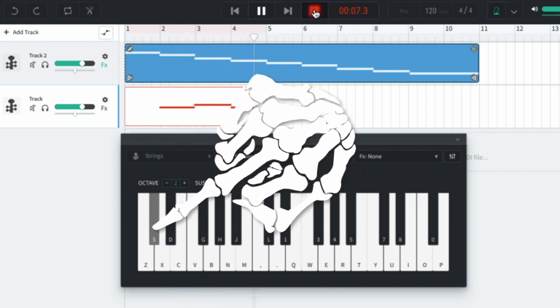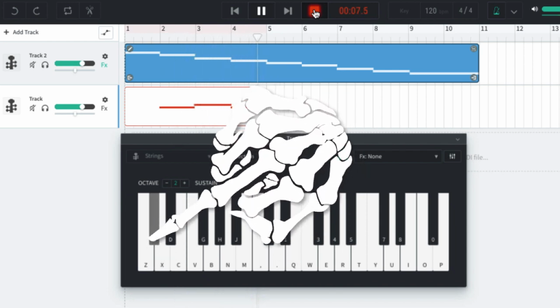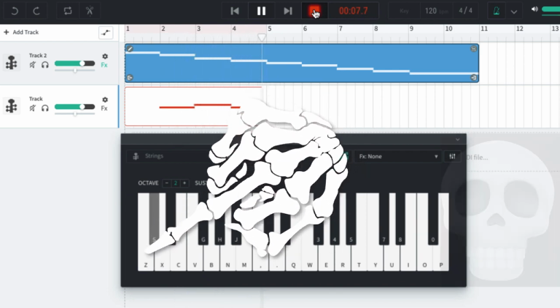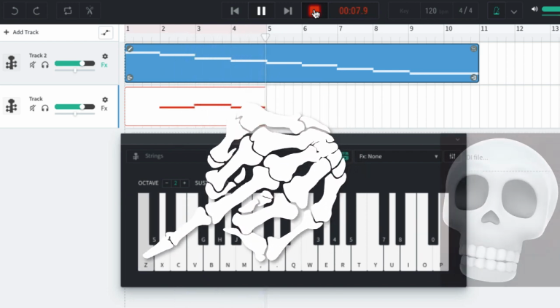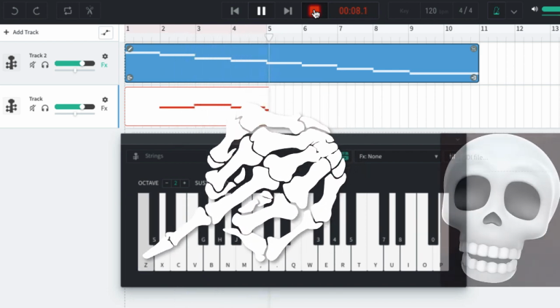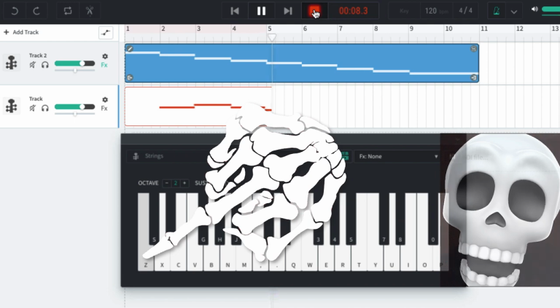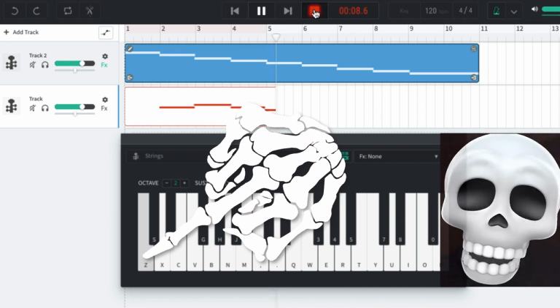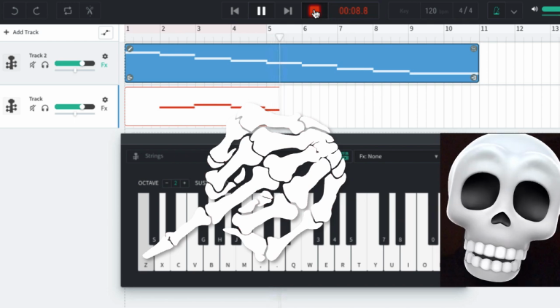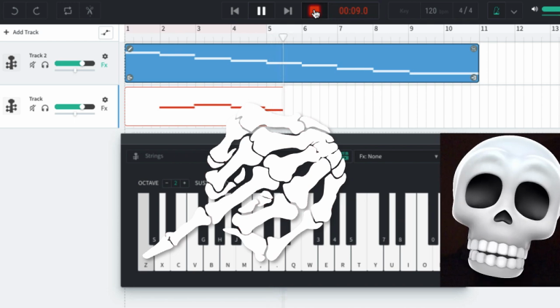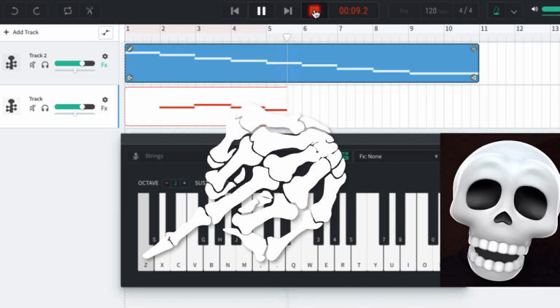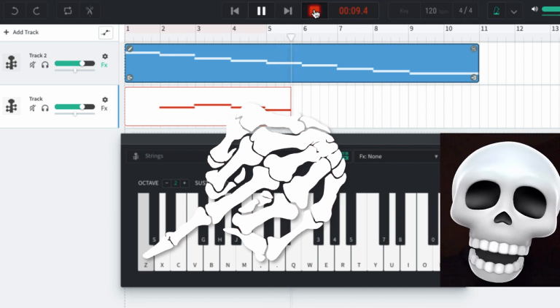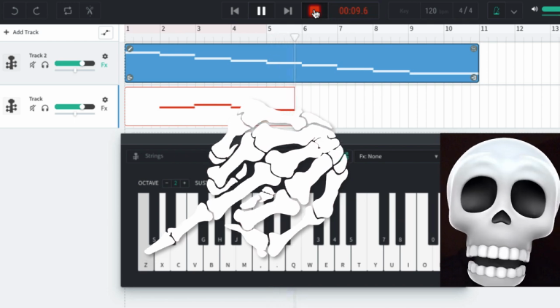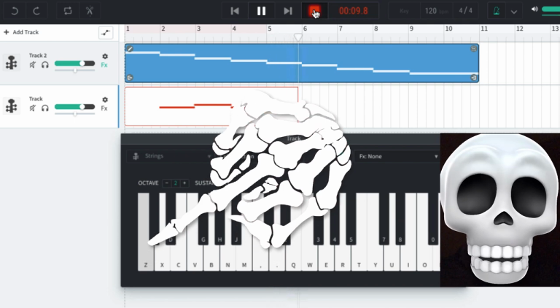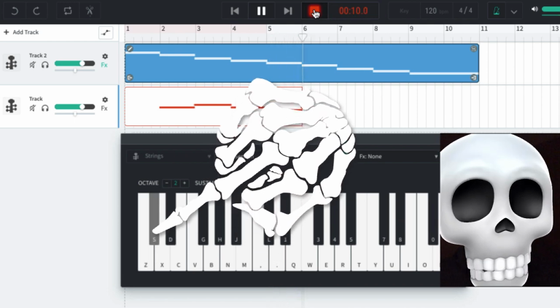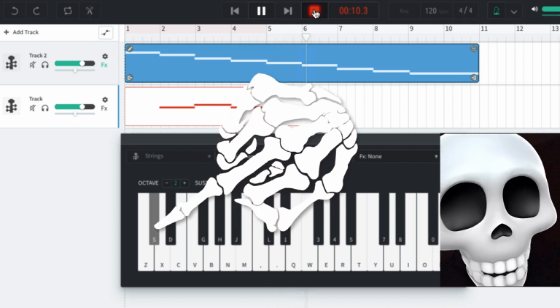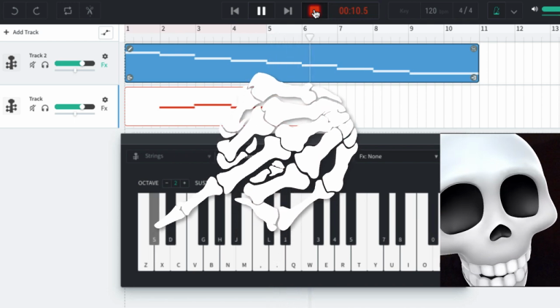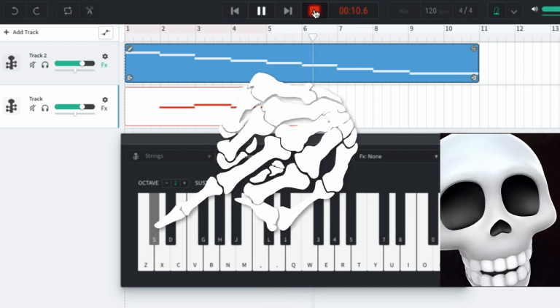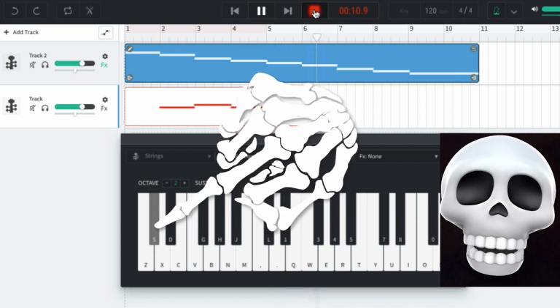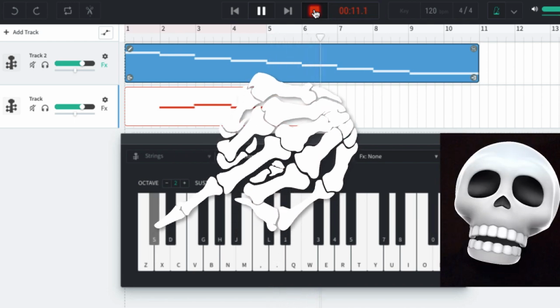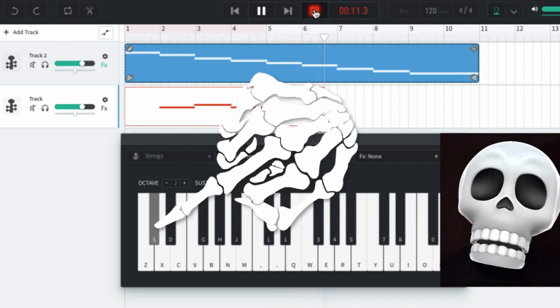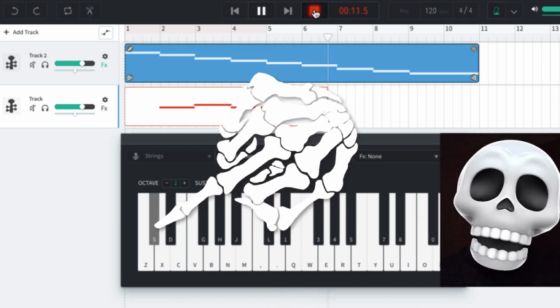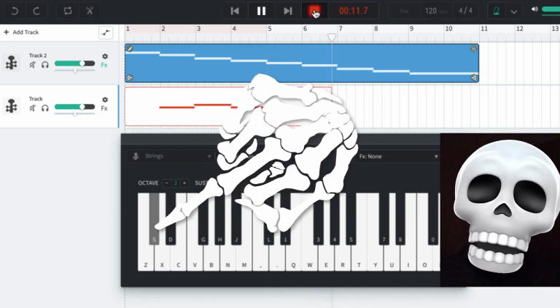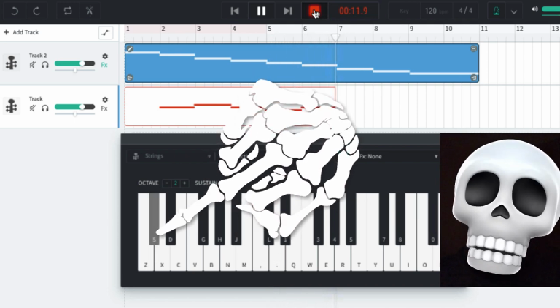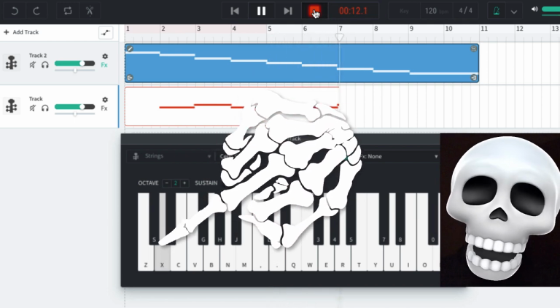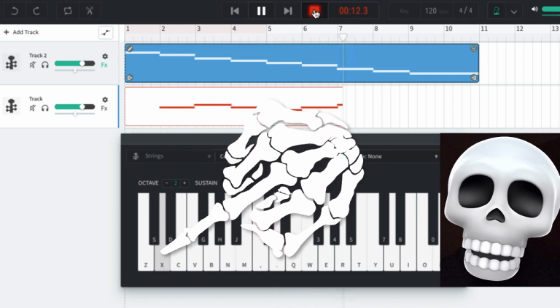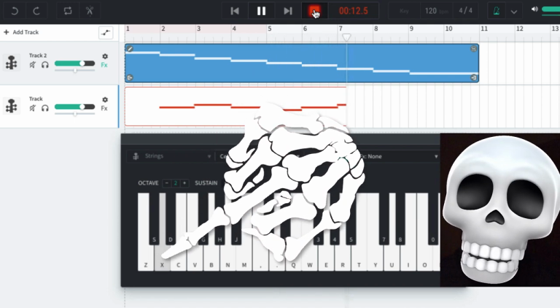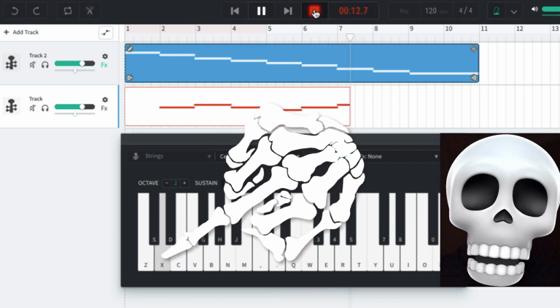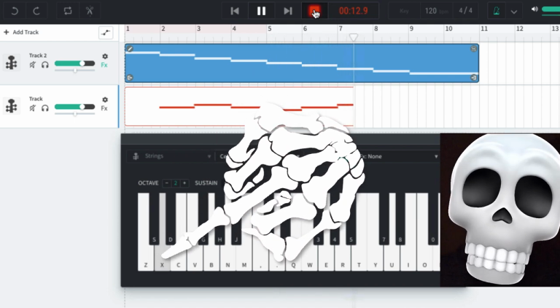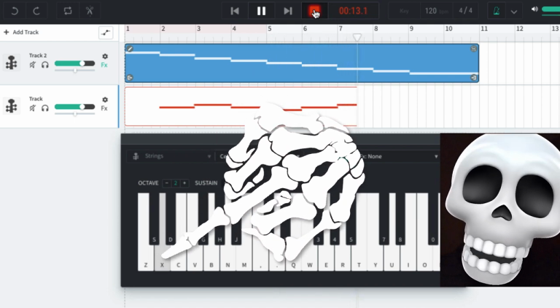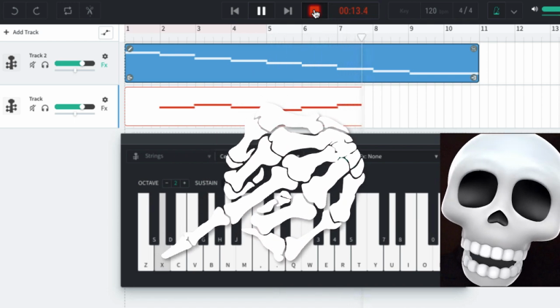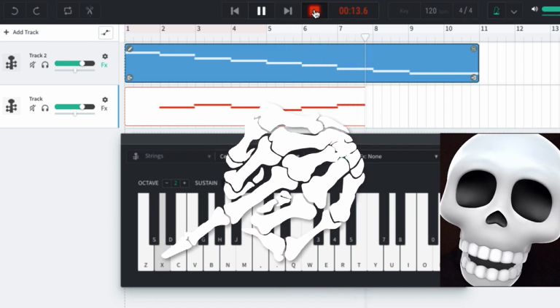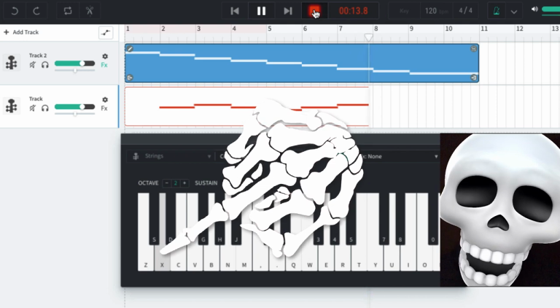With just three notes or less, we can create the bass section.